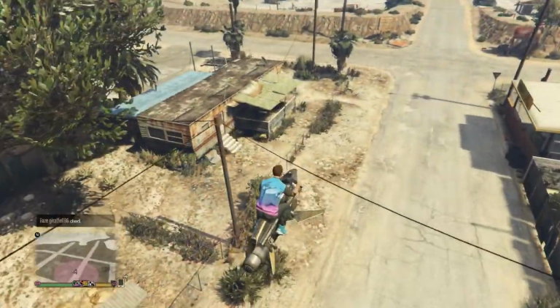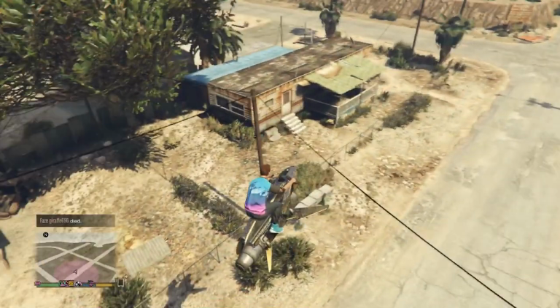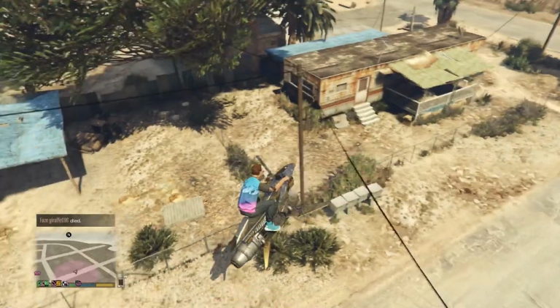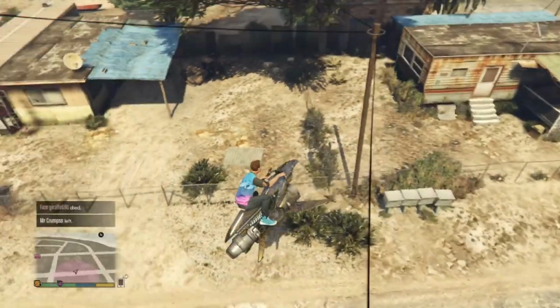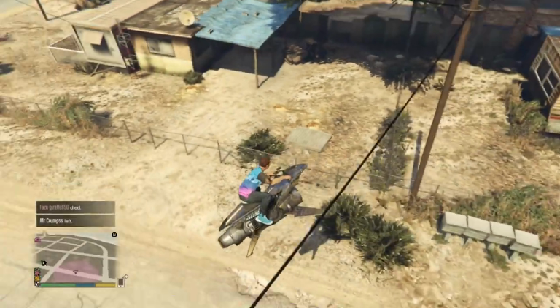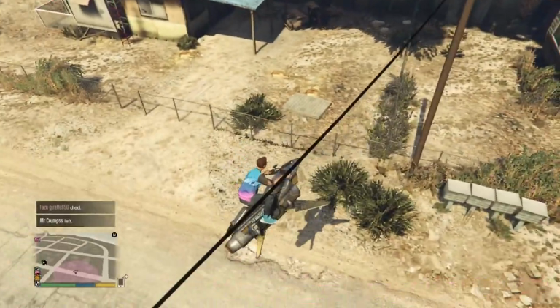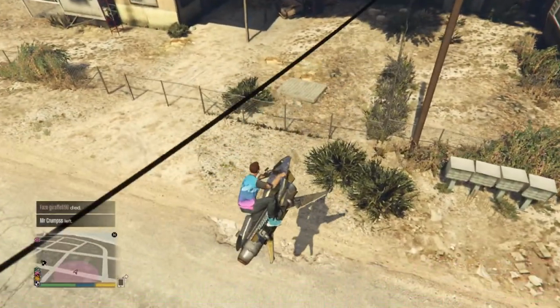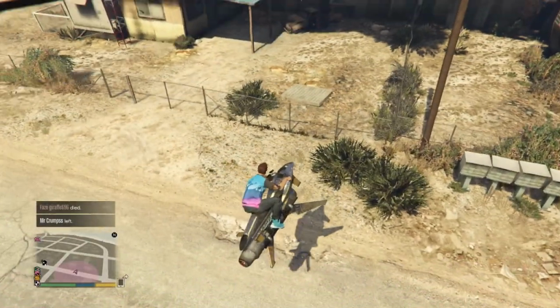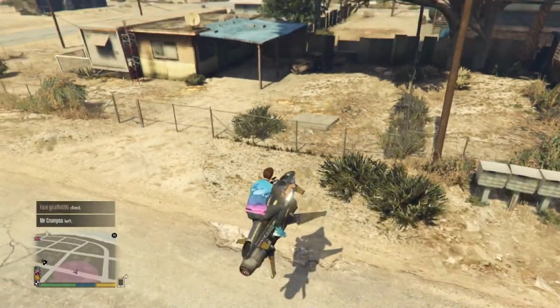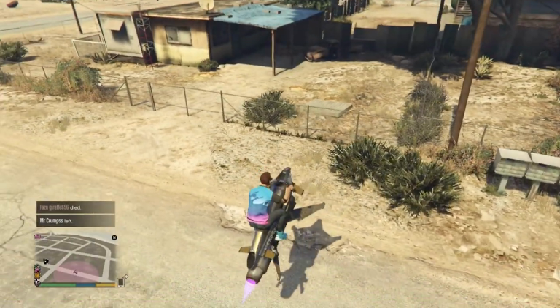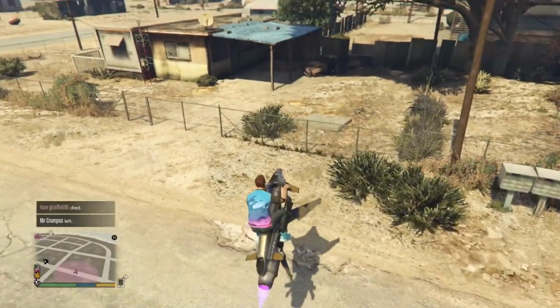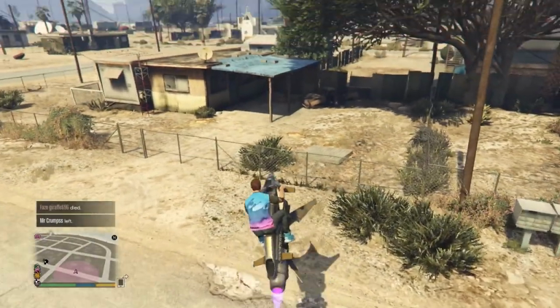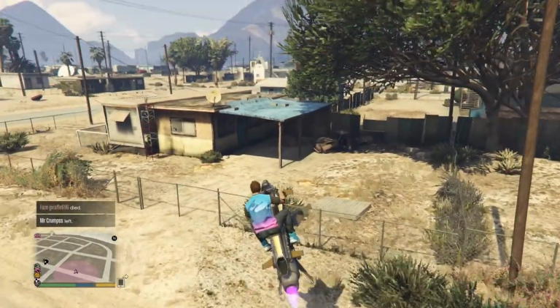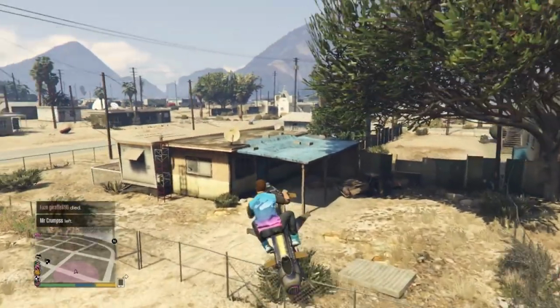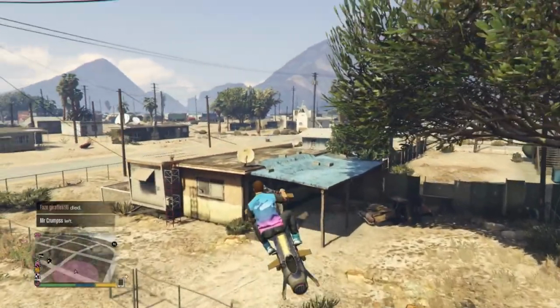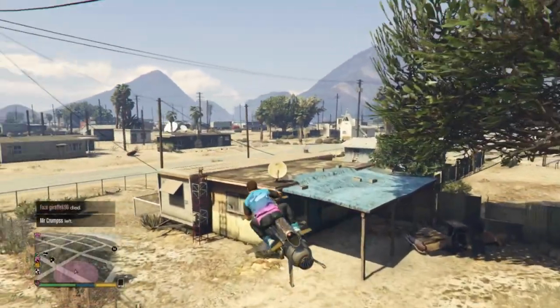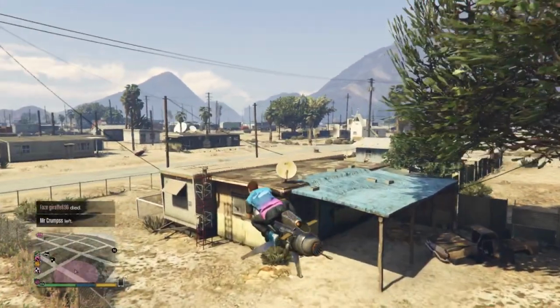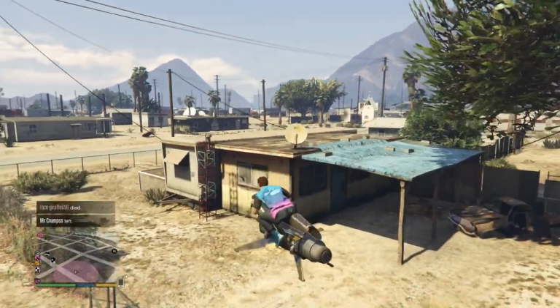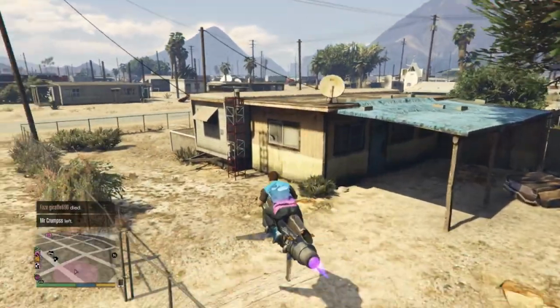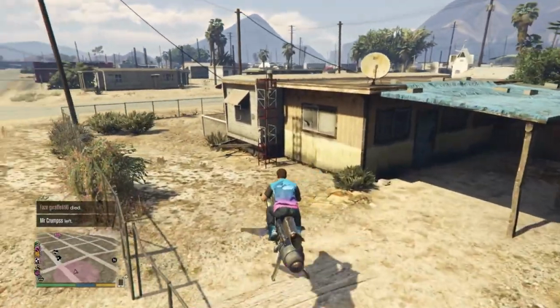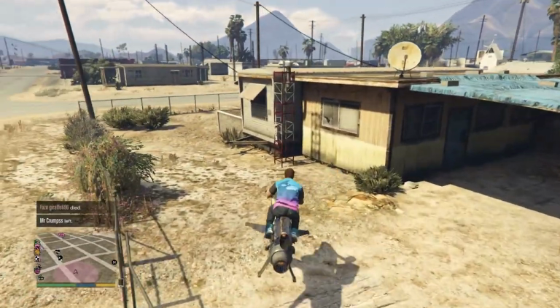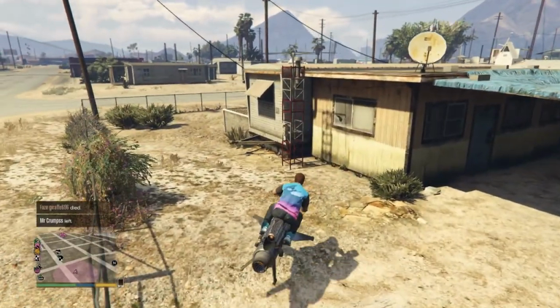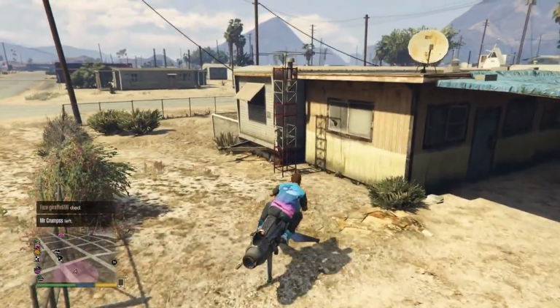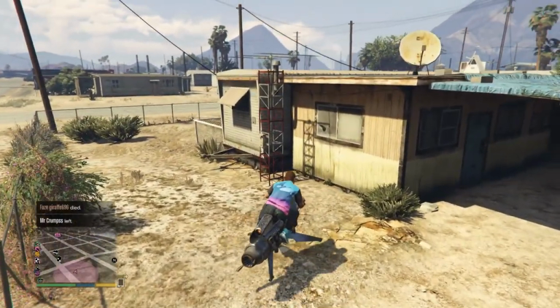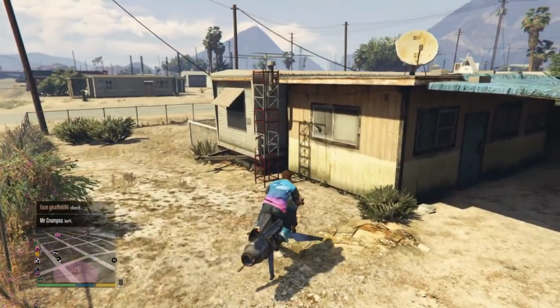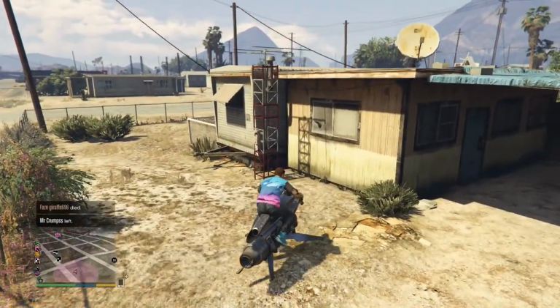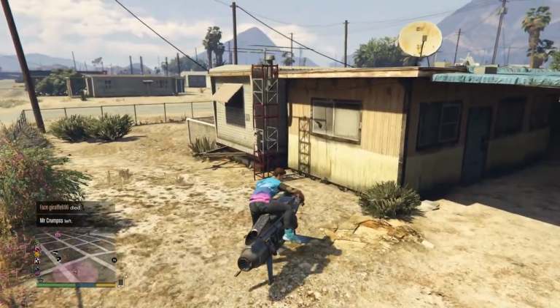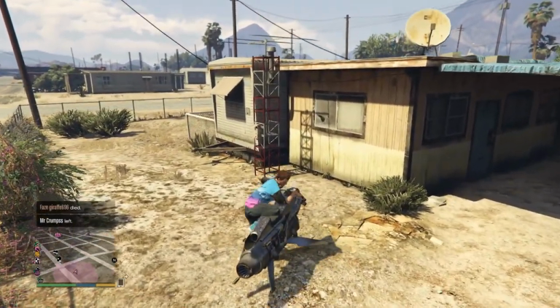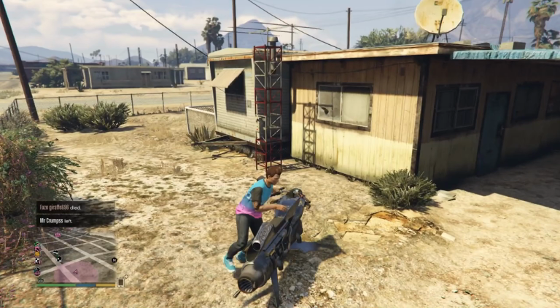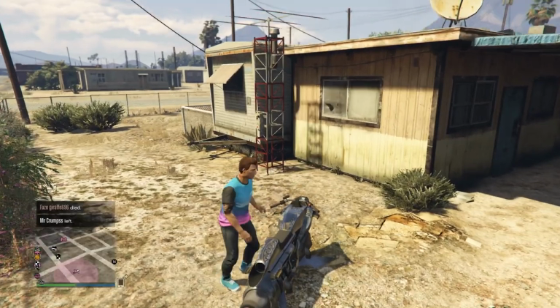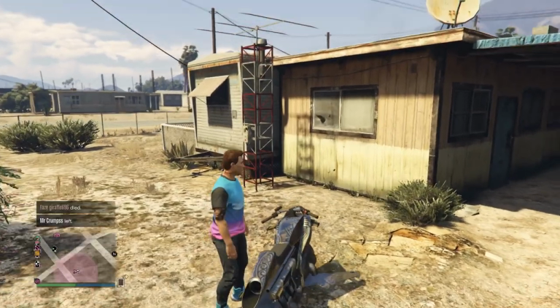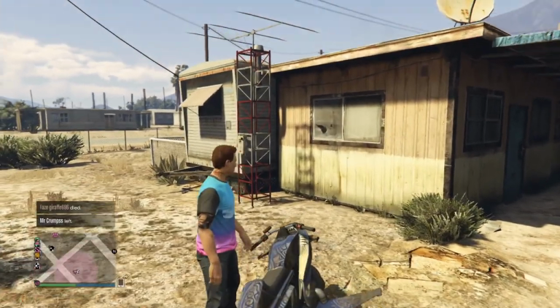Radio Antenna 7 is in the yard of a house in Sandy Shores. This house is just down the road from the tattoo shop.